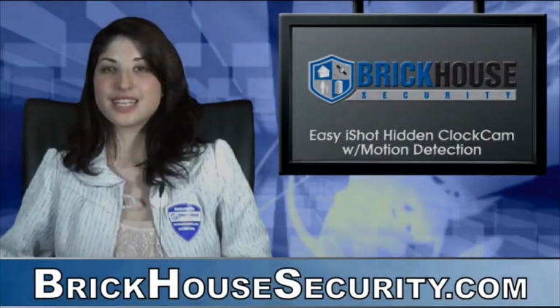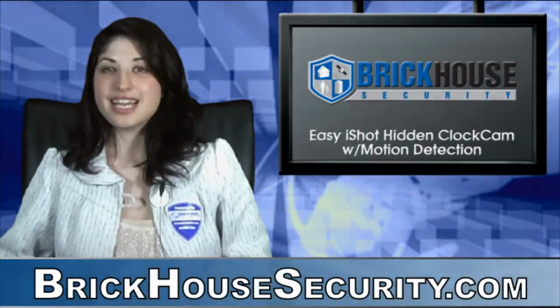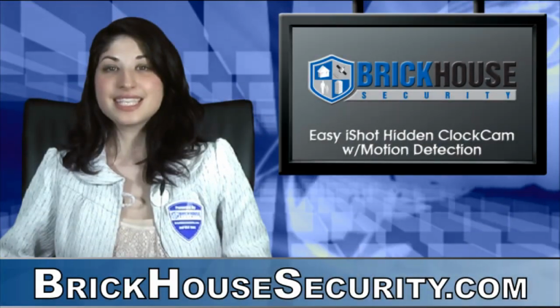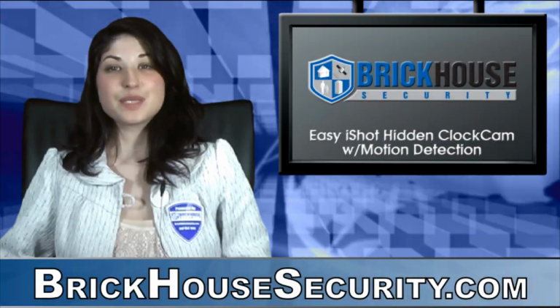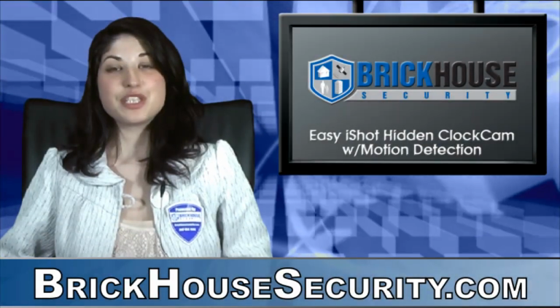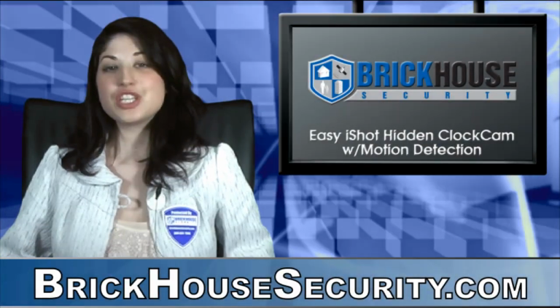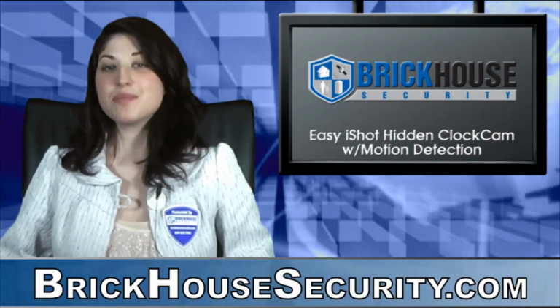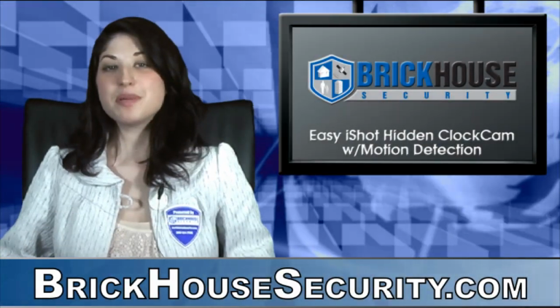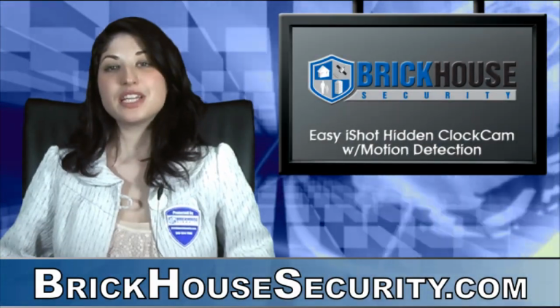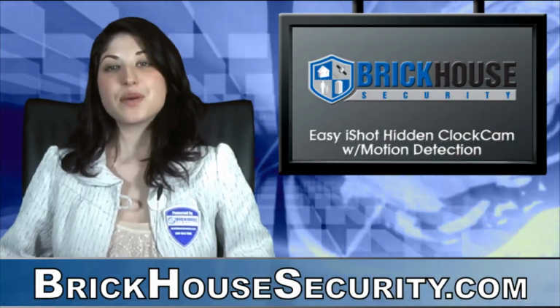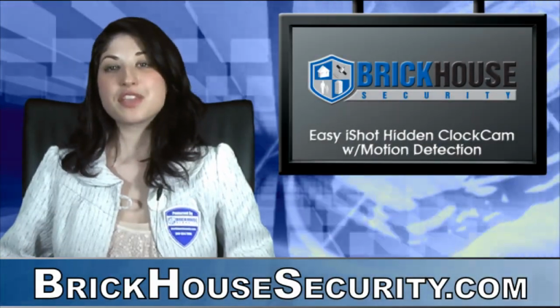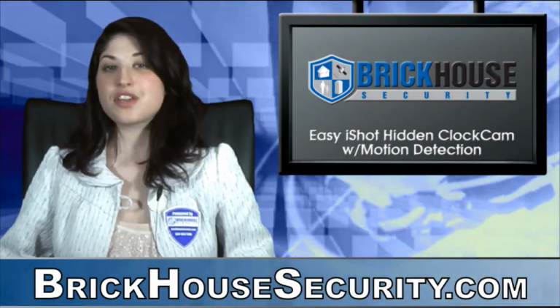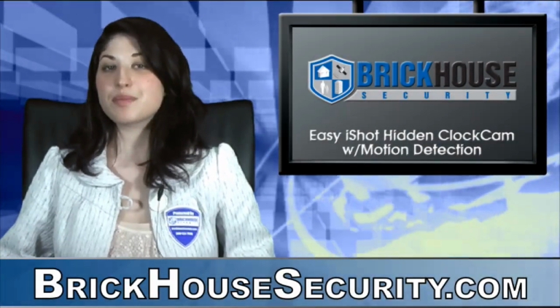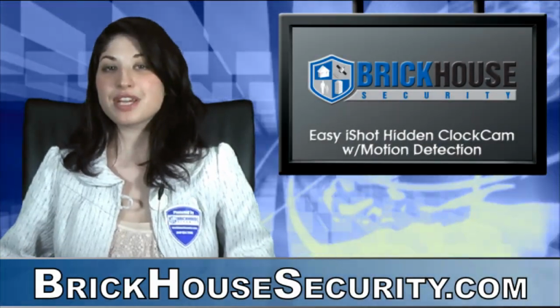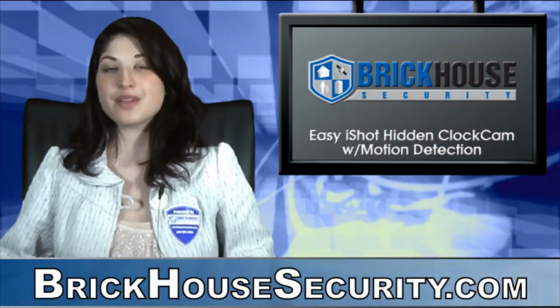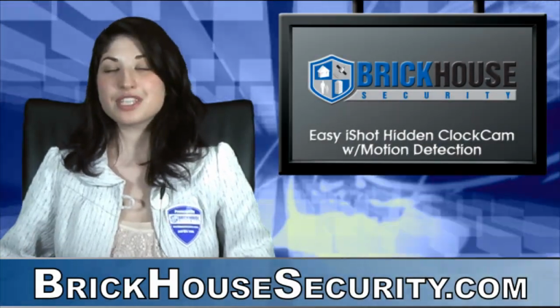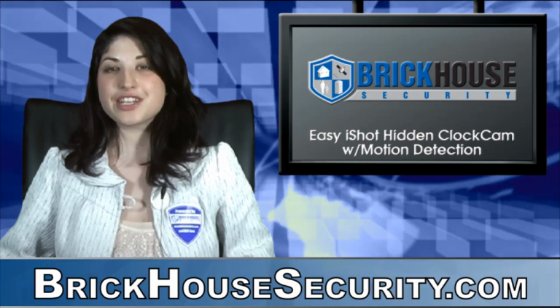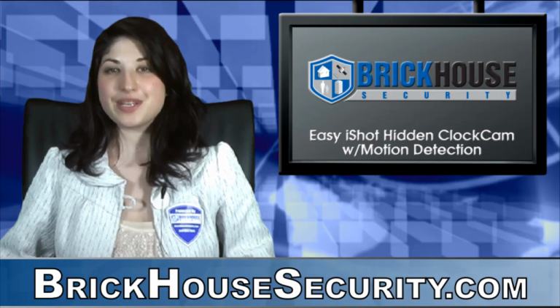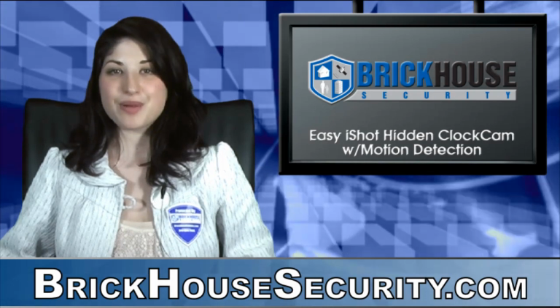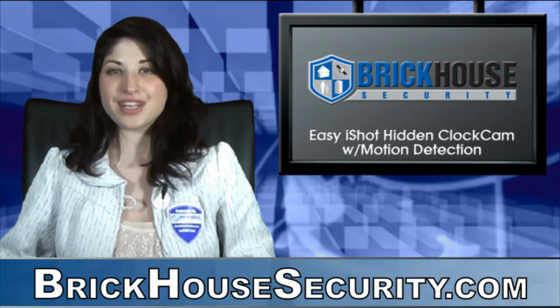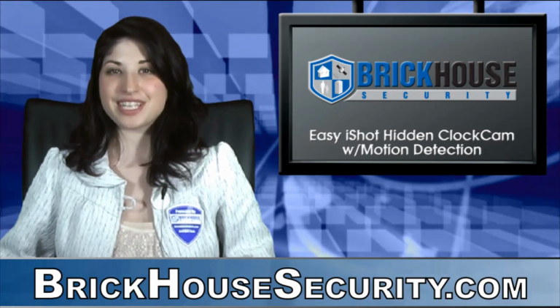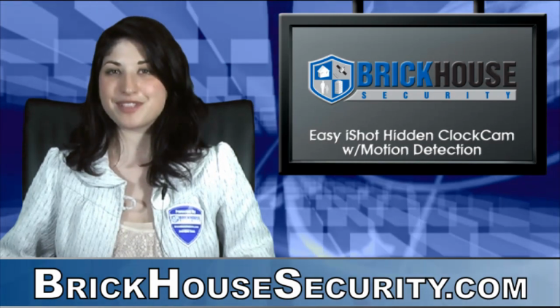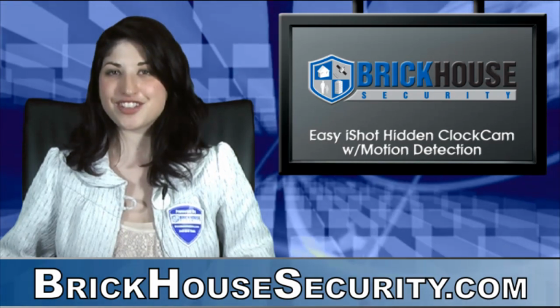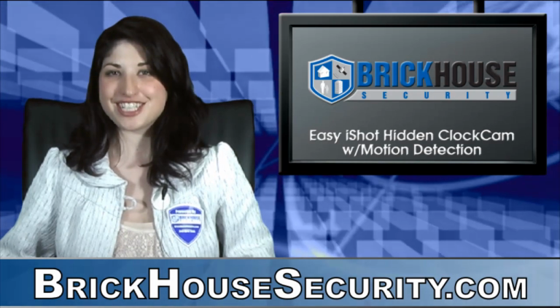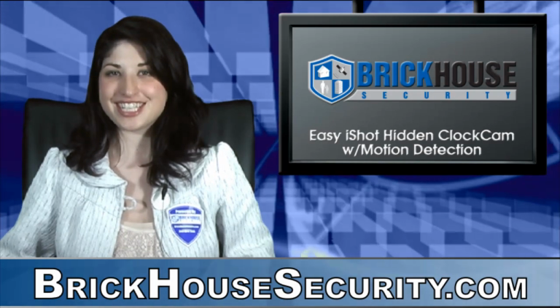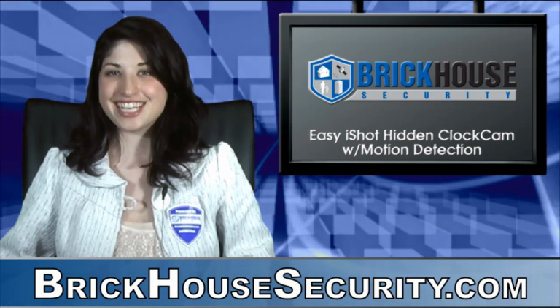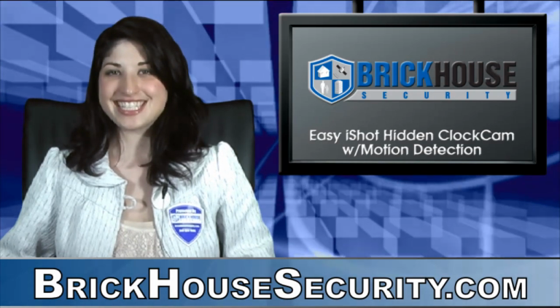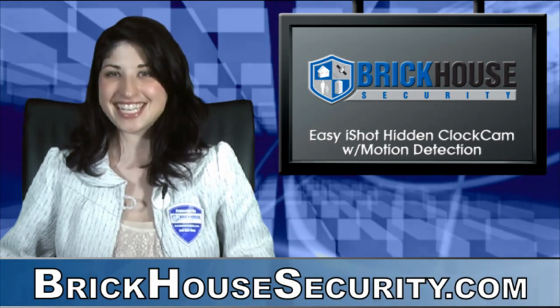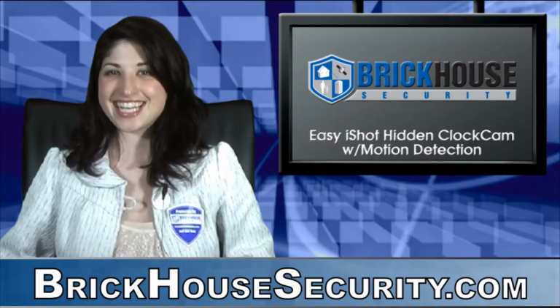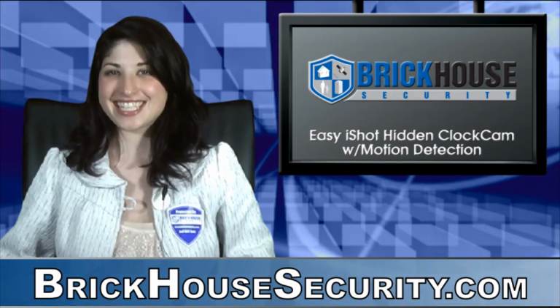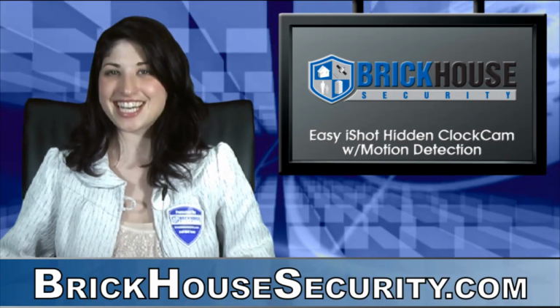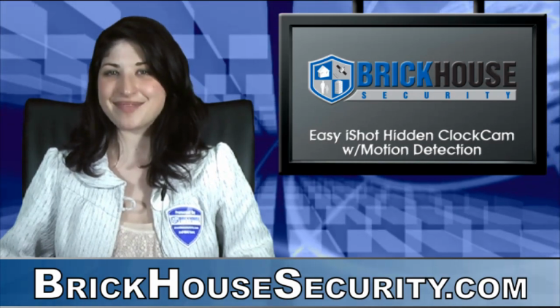This has been Gina Mobilio with another Brickhouse Security product demonstration. See you next time. Thank you. Bye-bye.